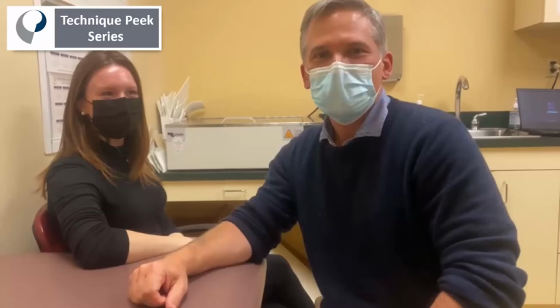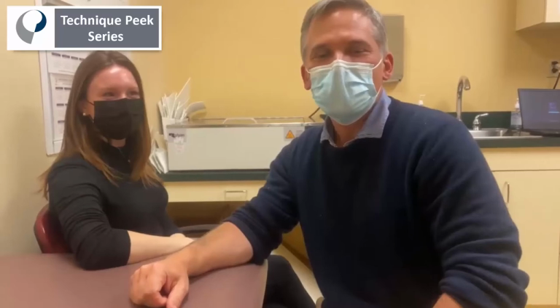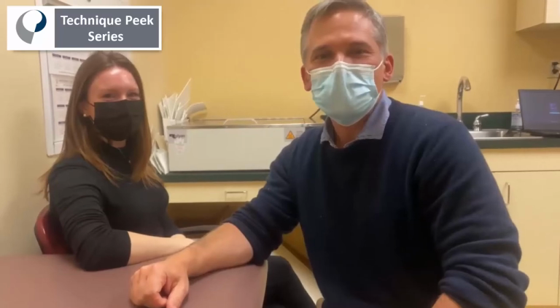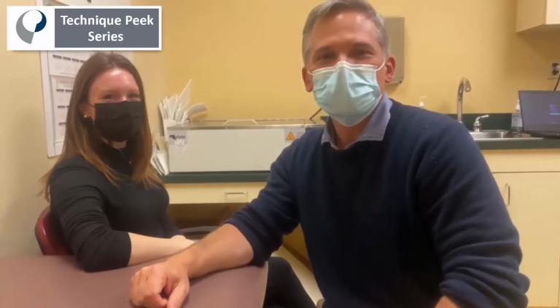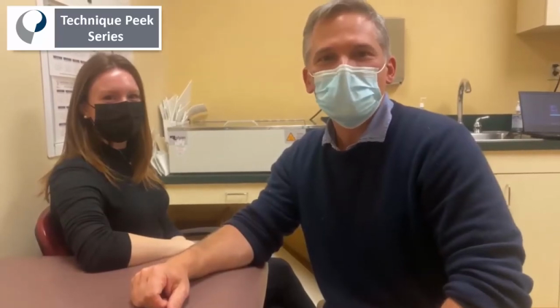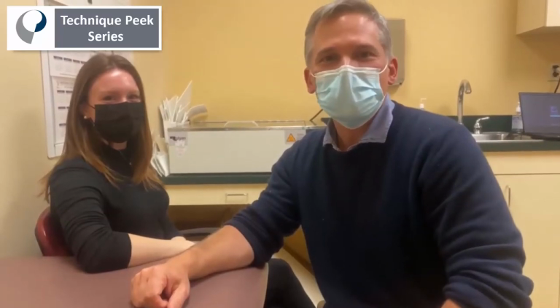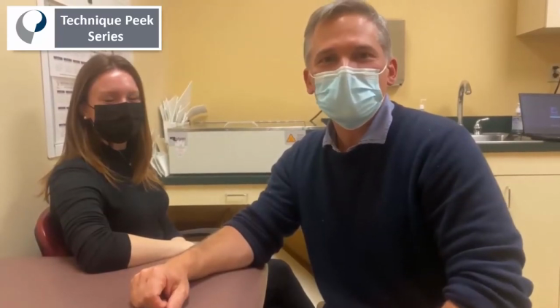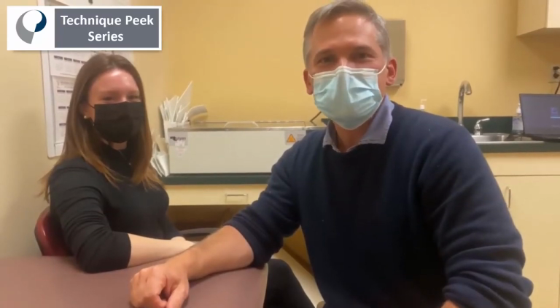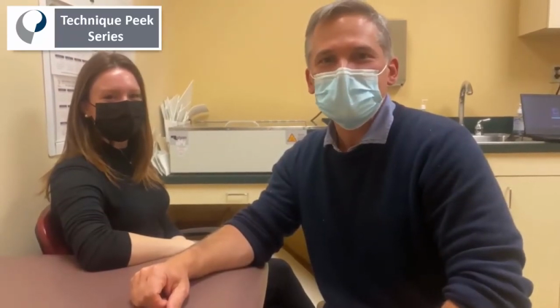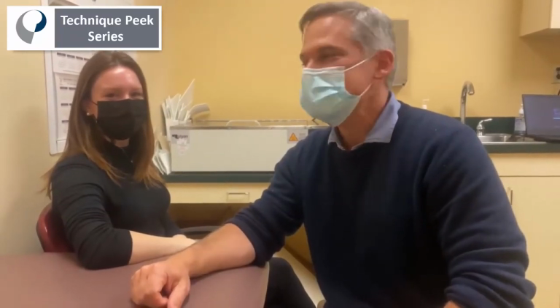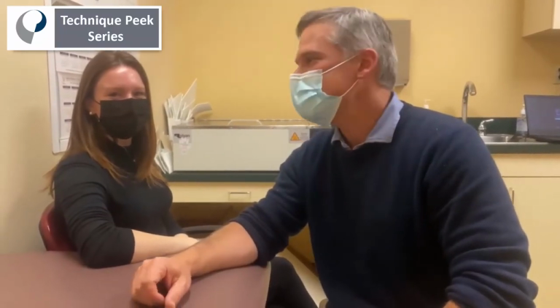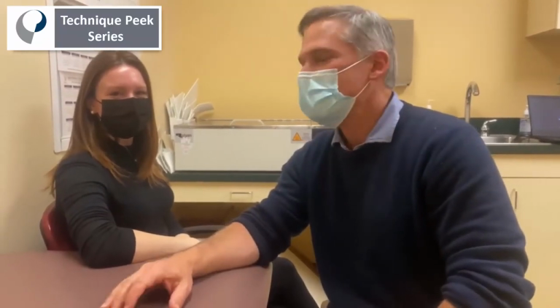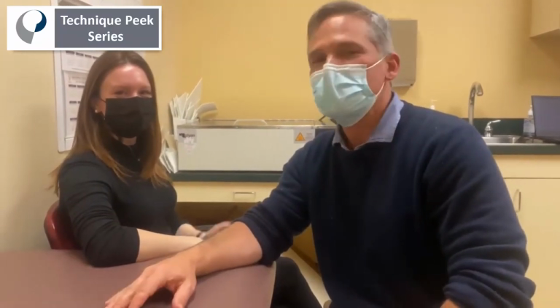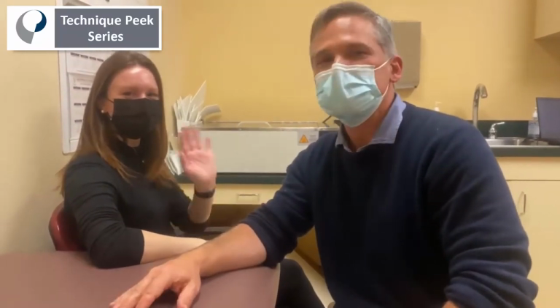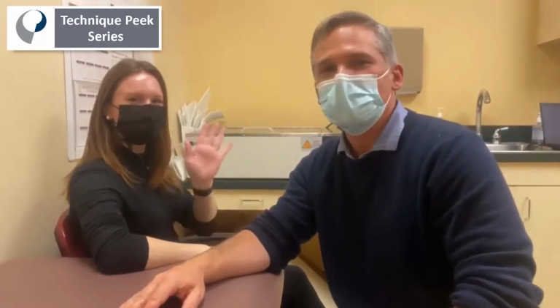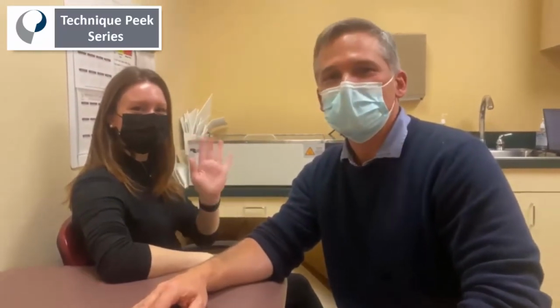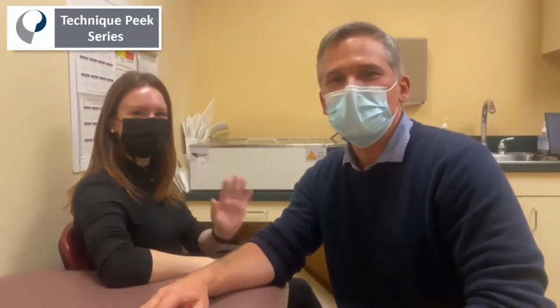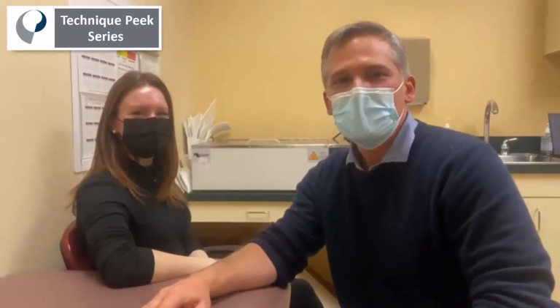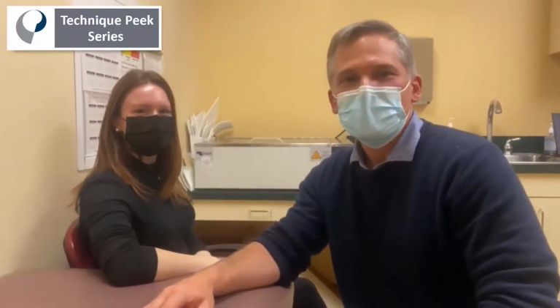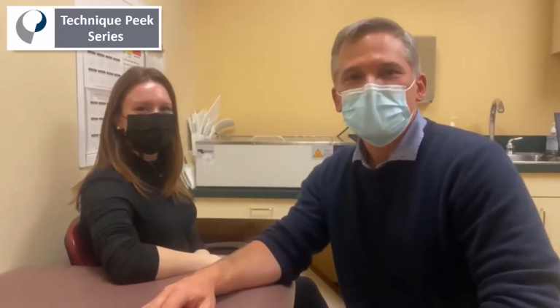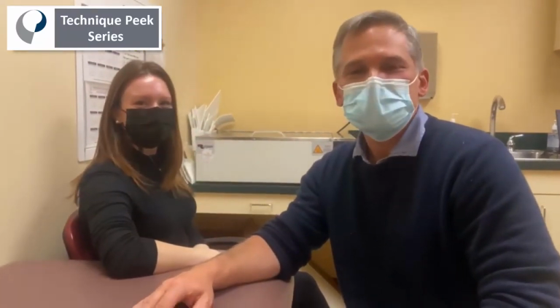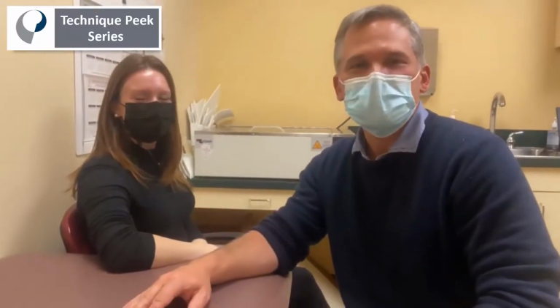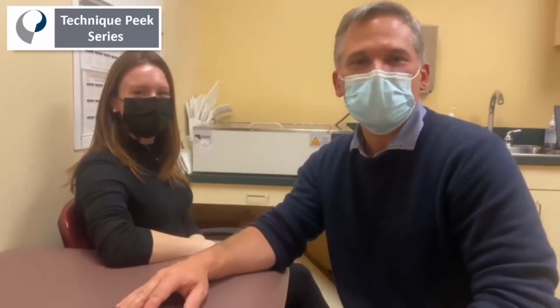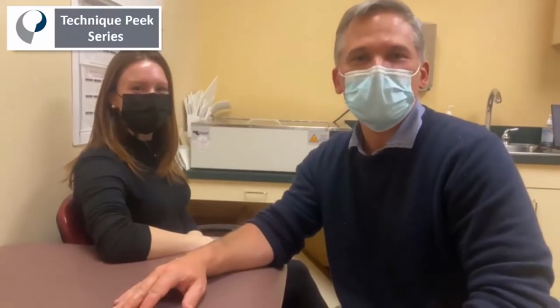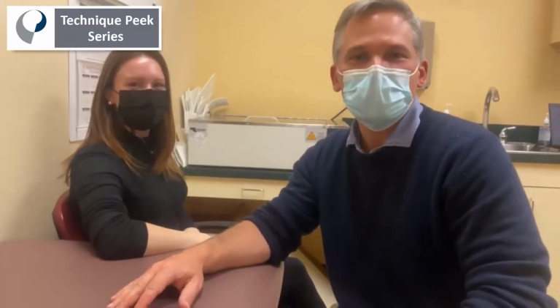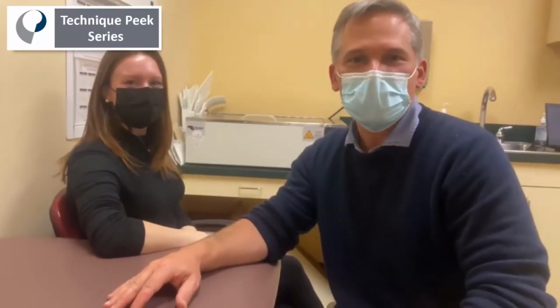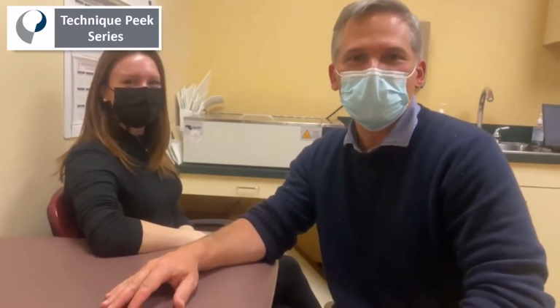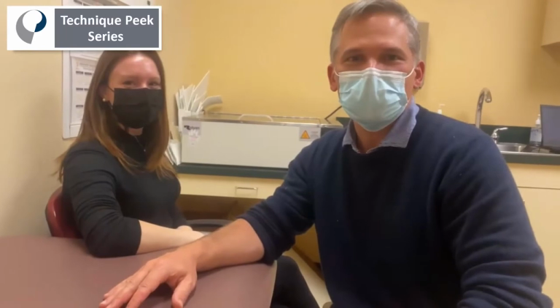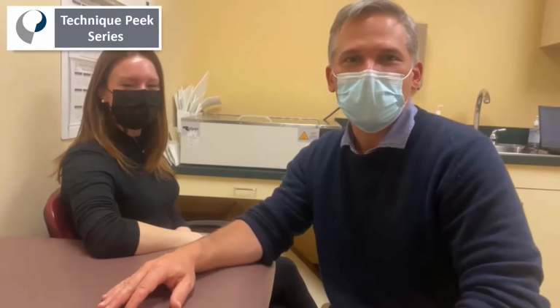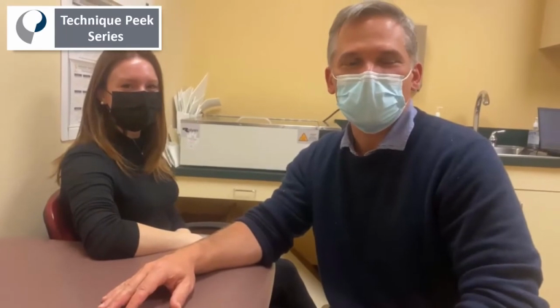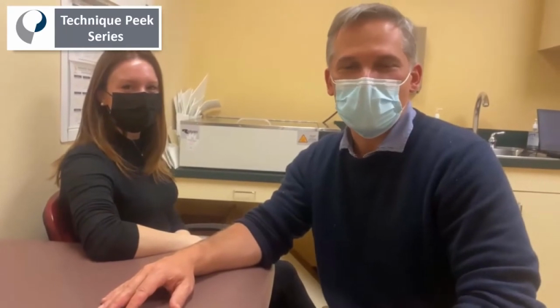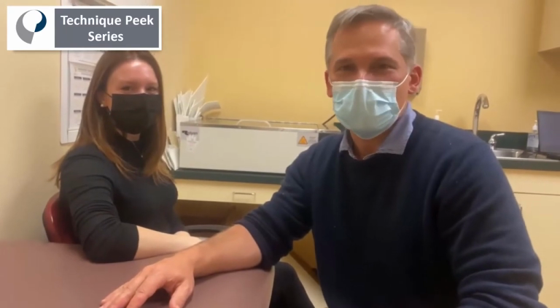Hello, my name is Robert Waloudis. This is Katie O'Sullivan. This is a technique peak for hand therapy.